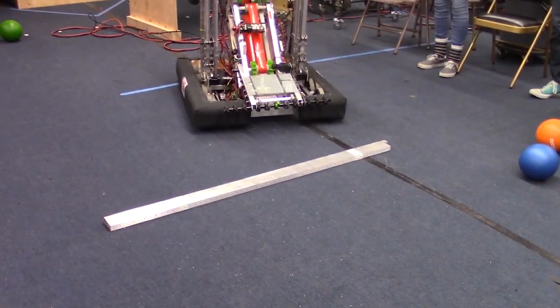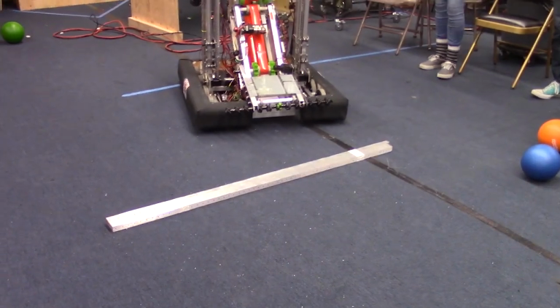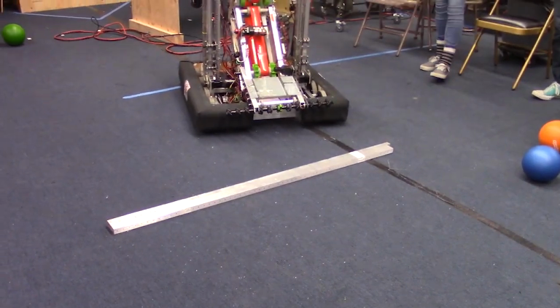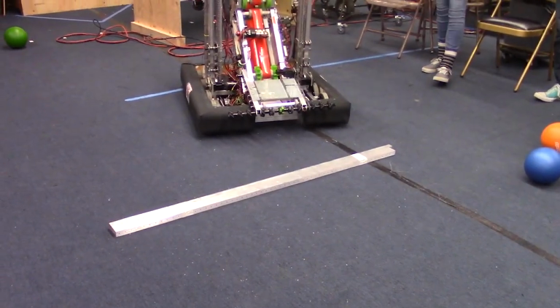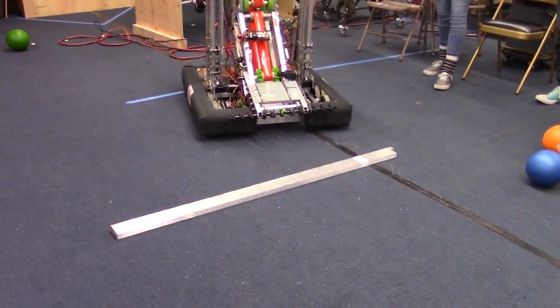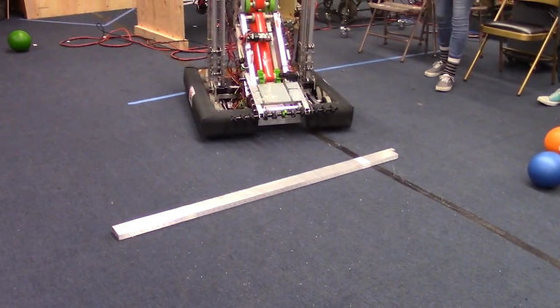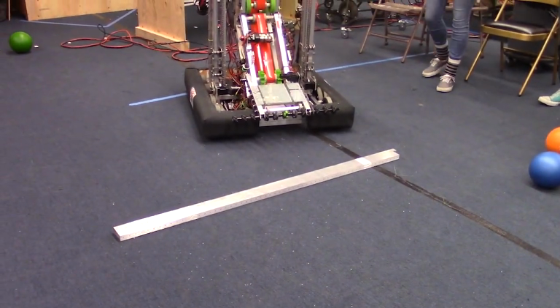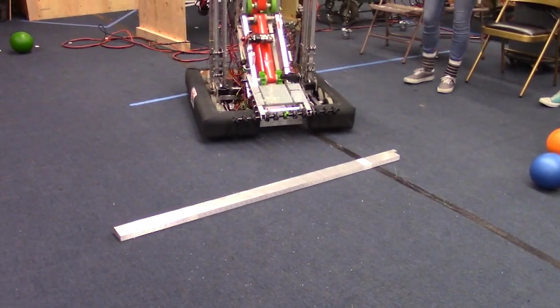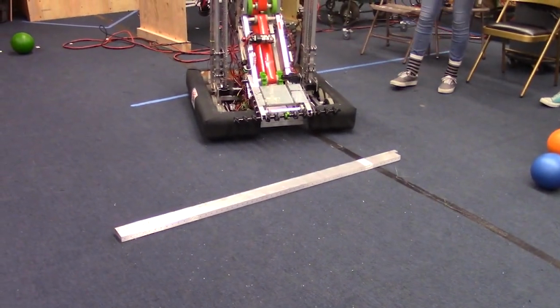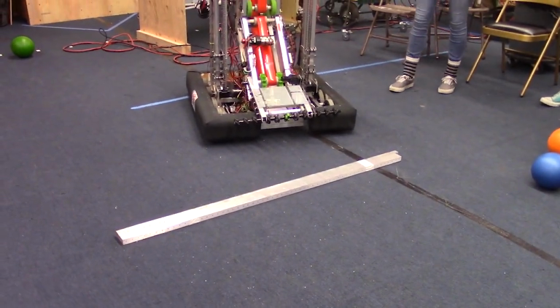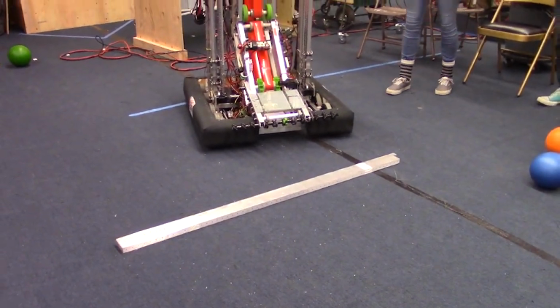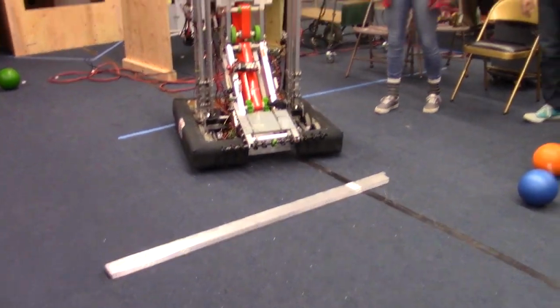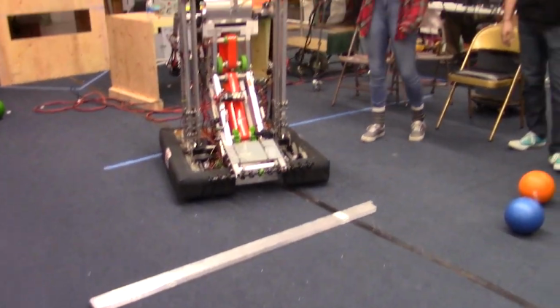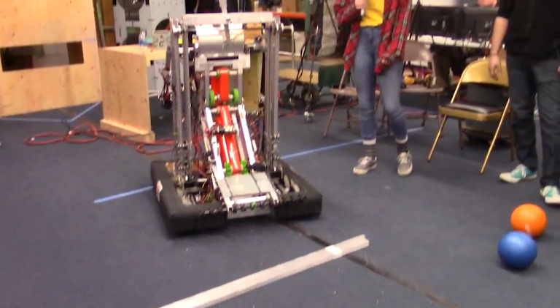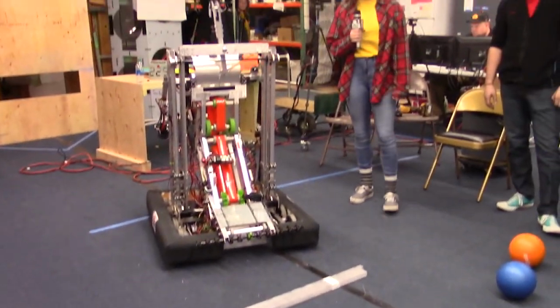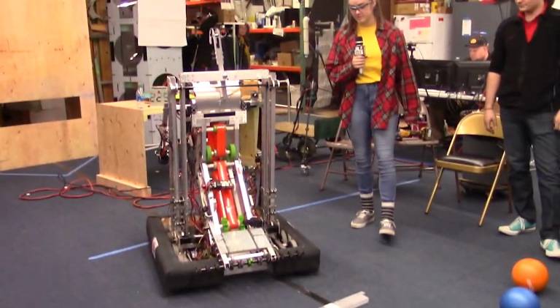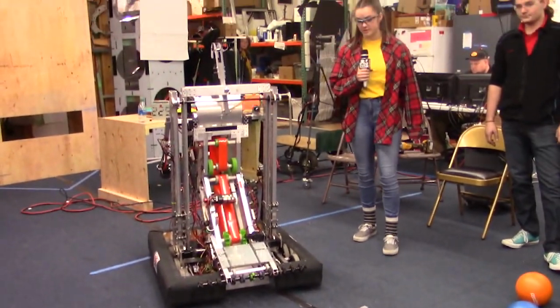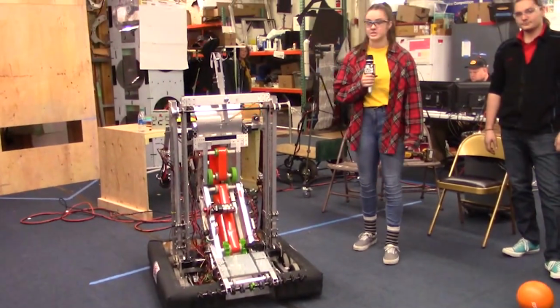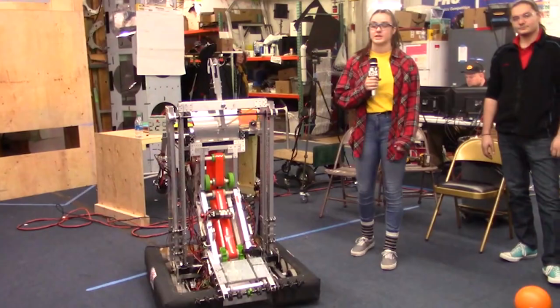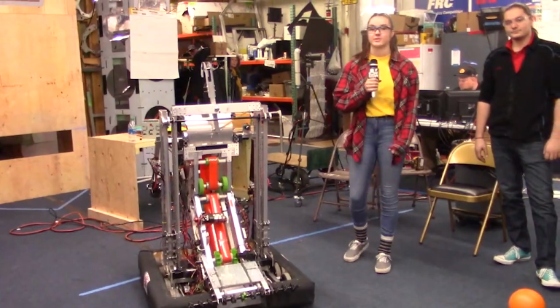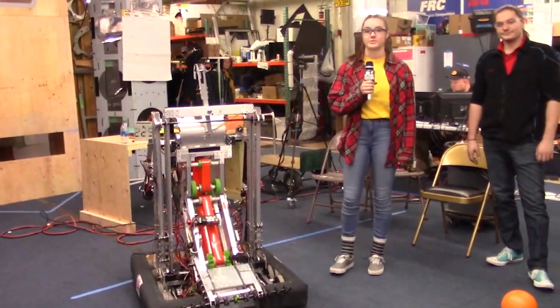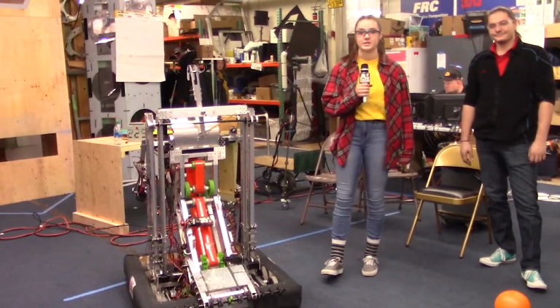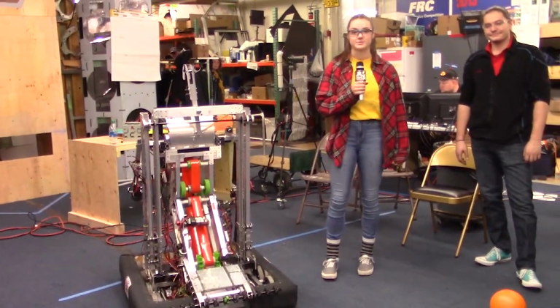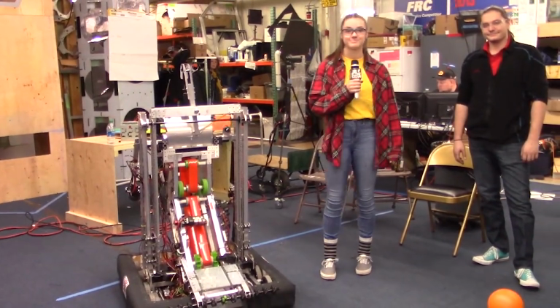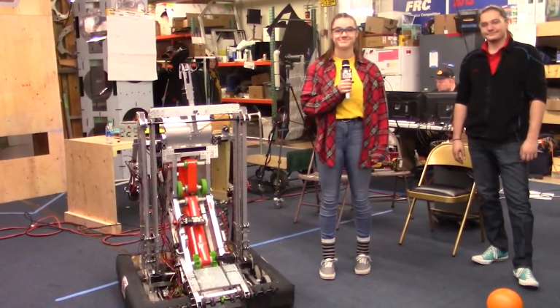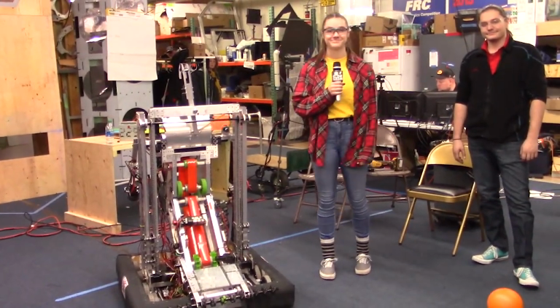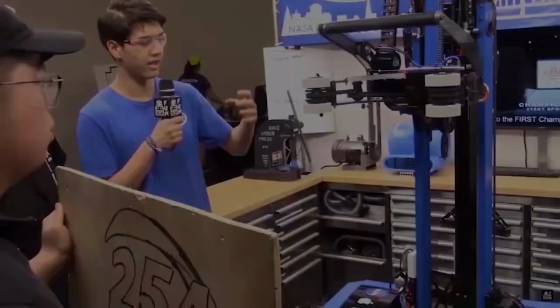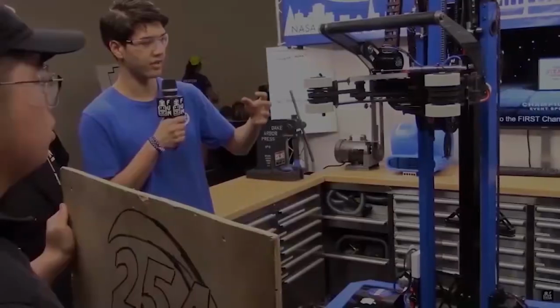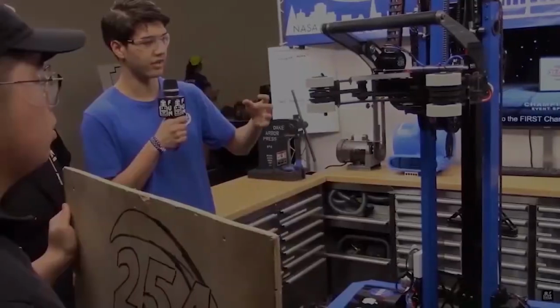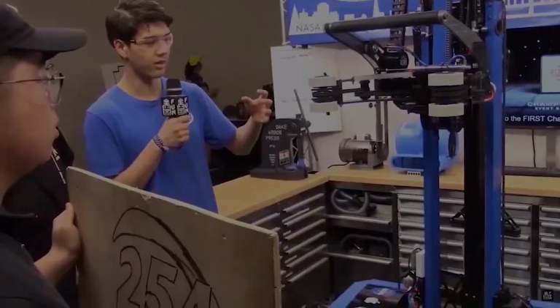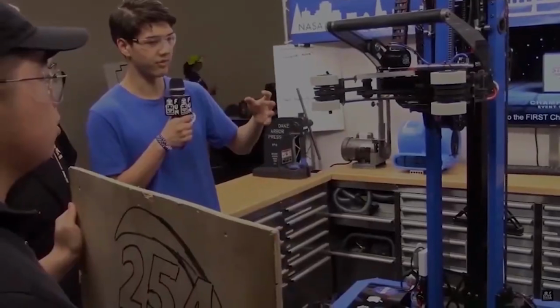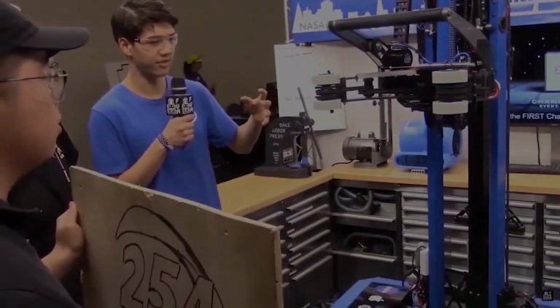So that's an overview of our drive base. If you have any other questions, you can check out our other videos. Thanks for watching.